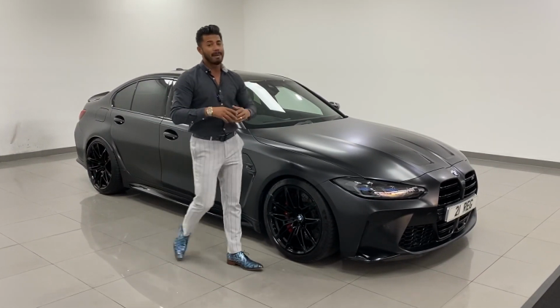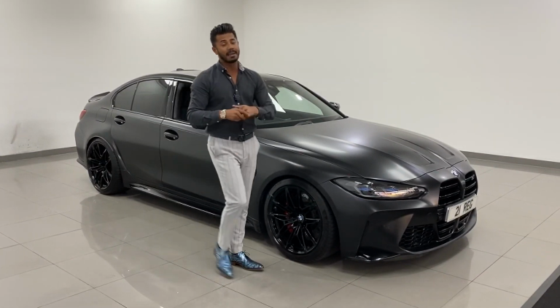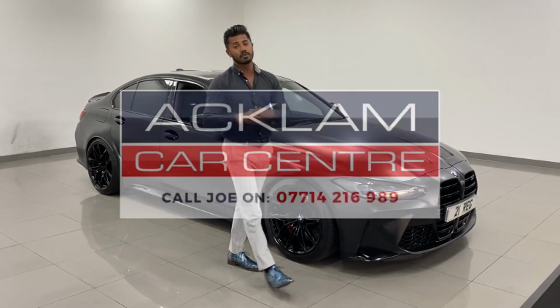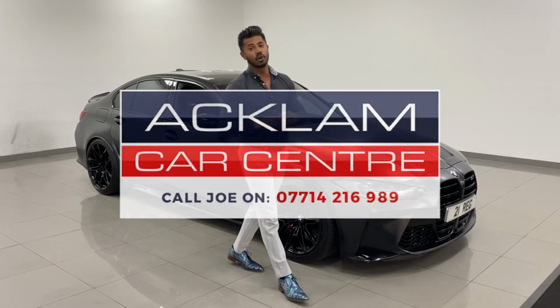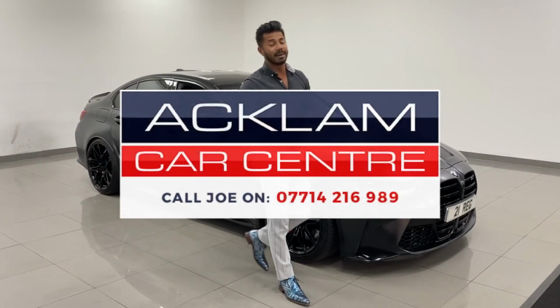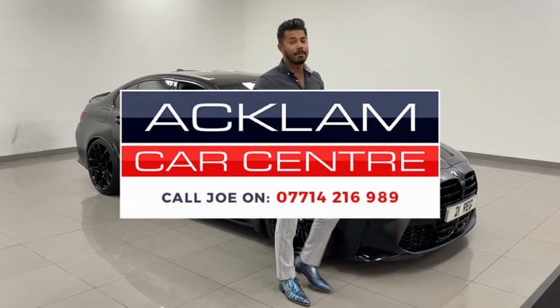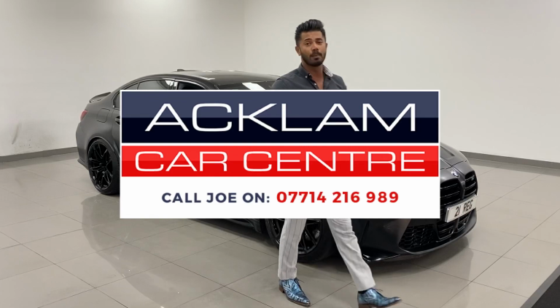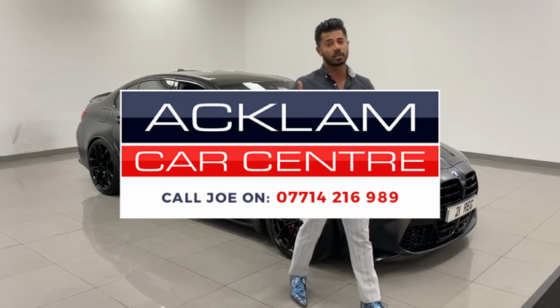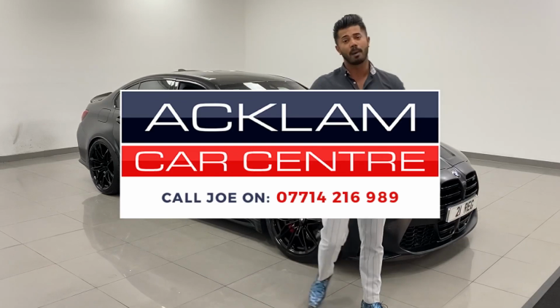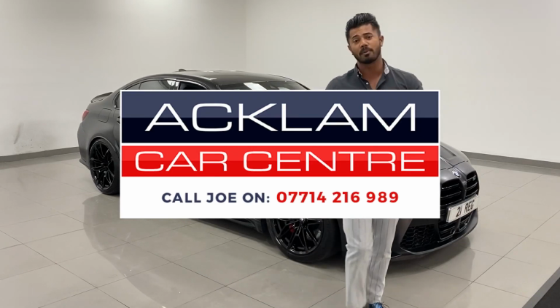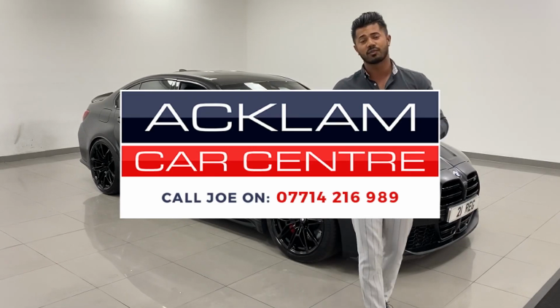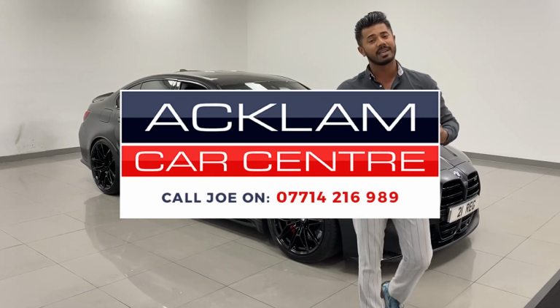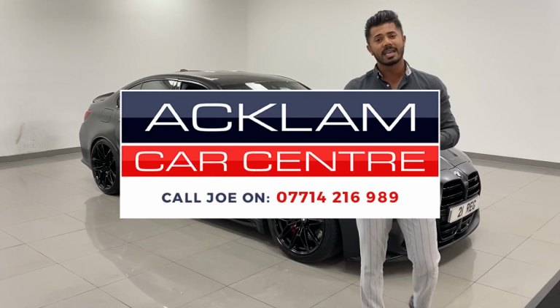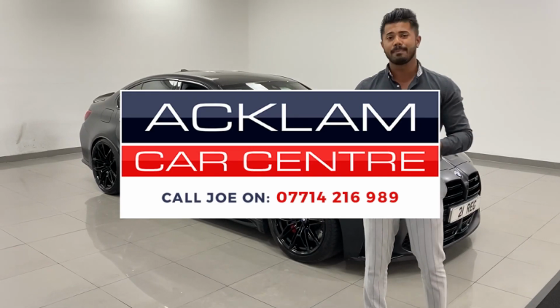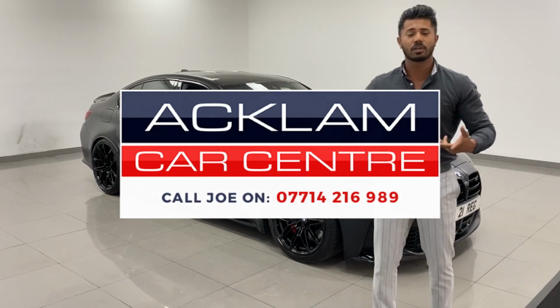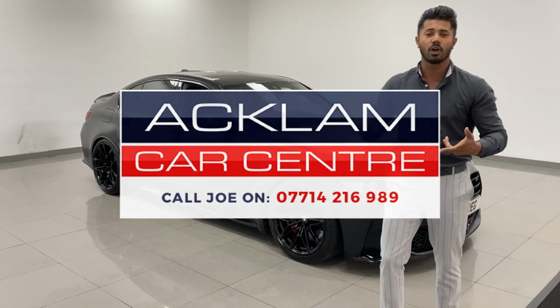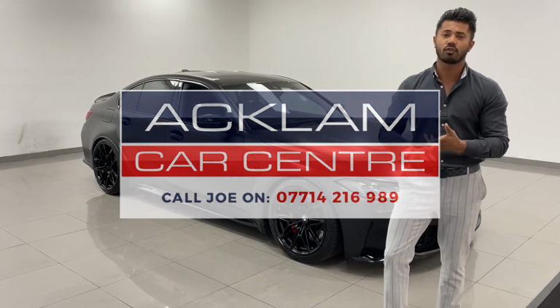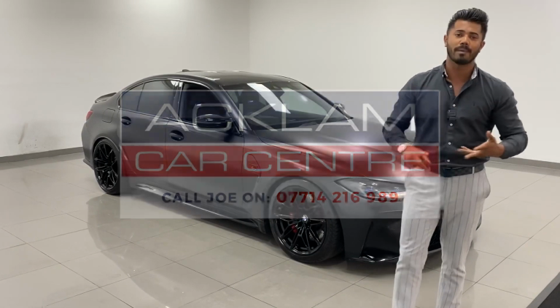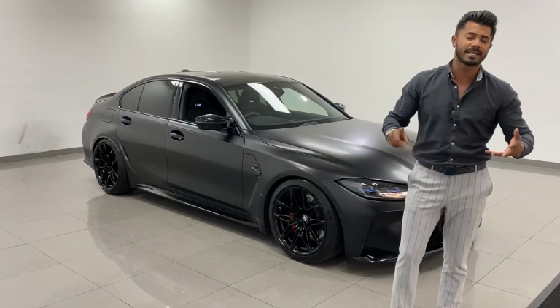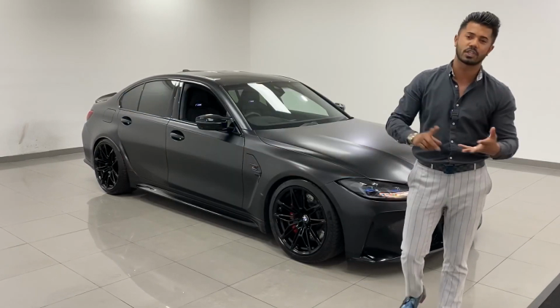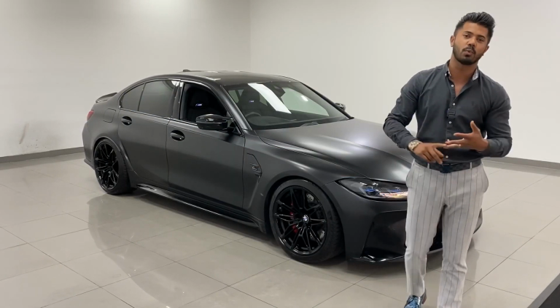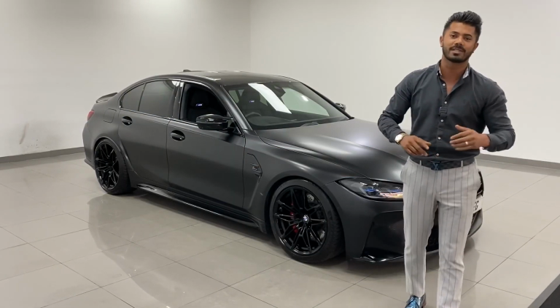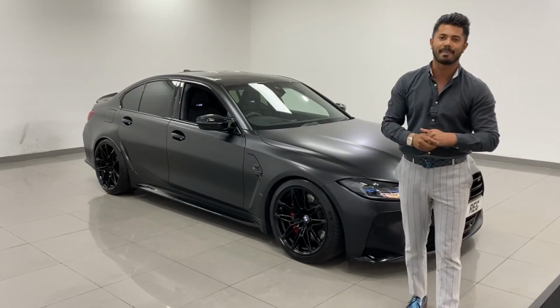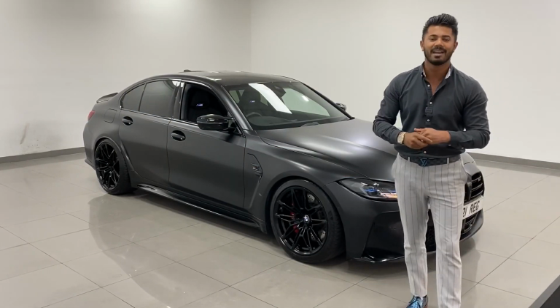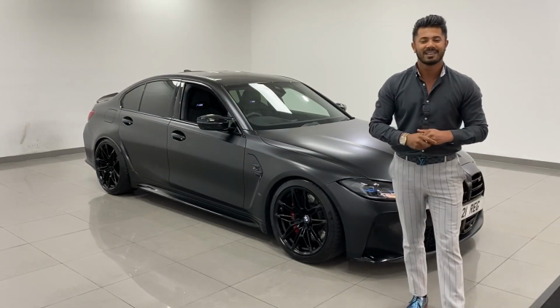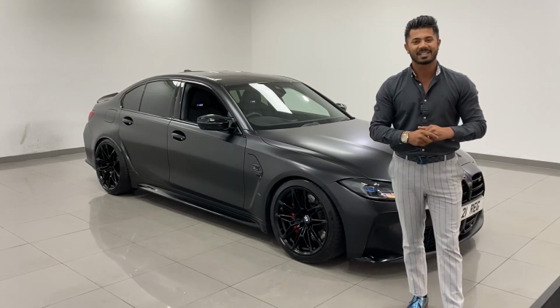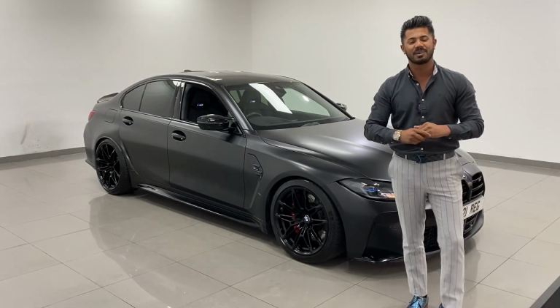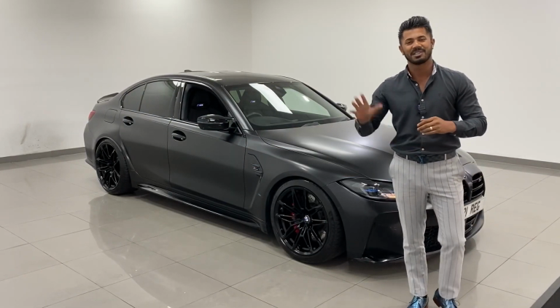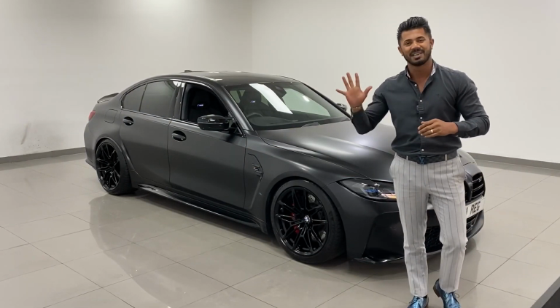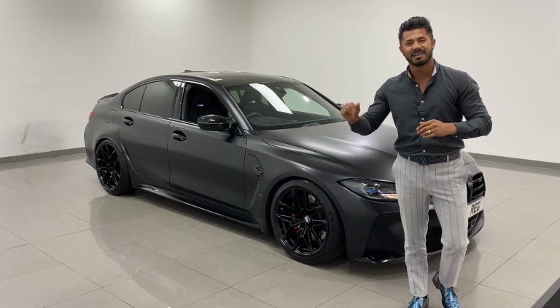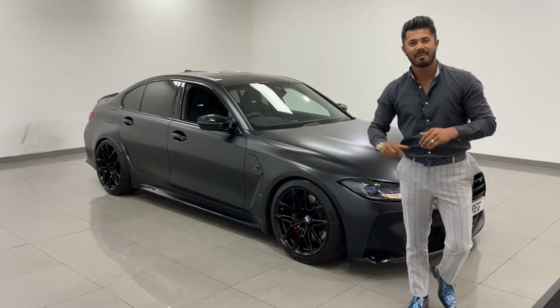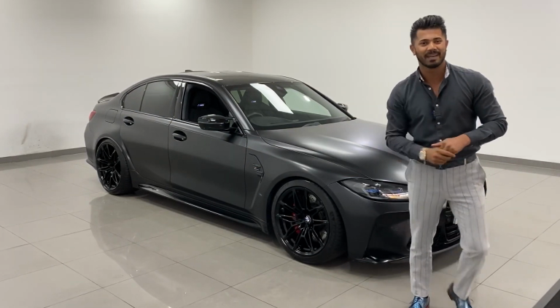My name's Joe, my name and number's on the bottom of the screen. Give me a call, drop me a text or WhatsApp. Thanks for watching, bye bye now.